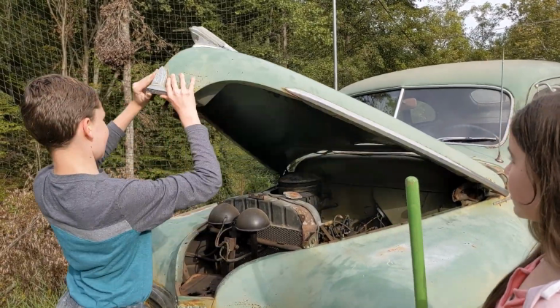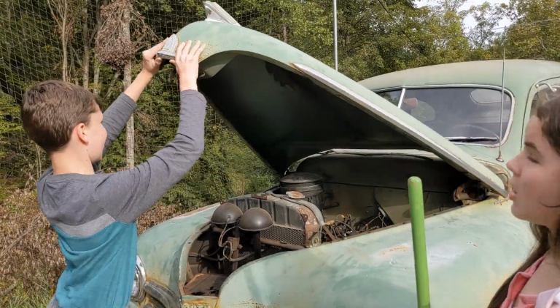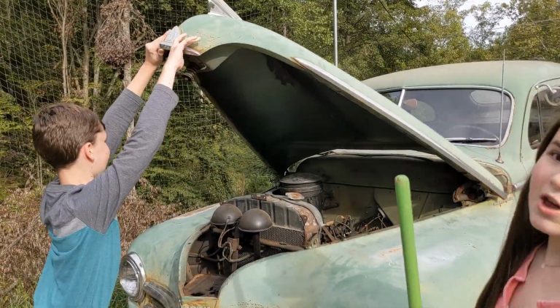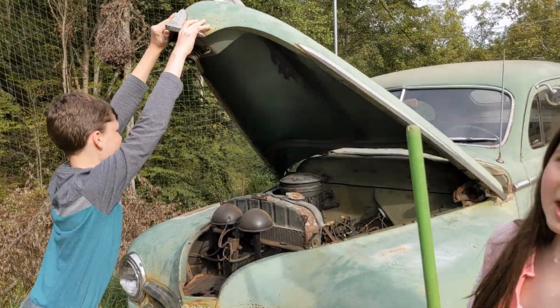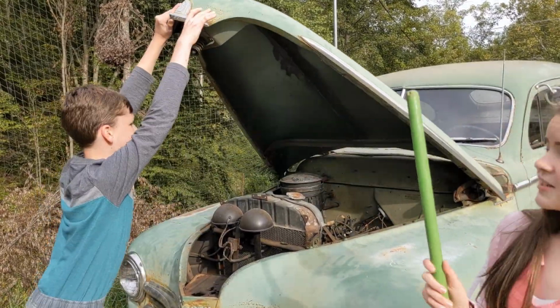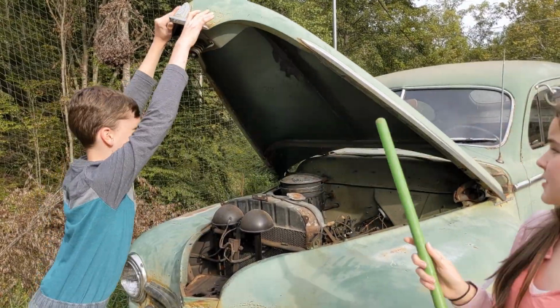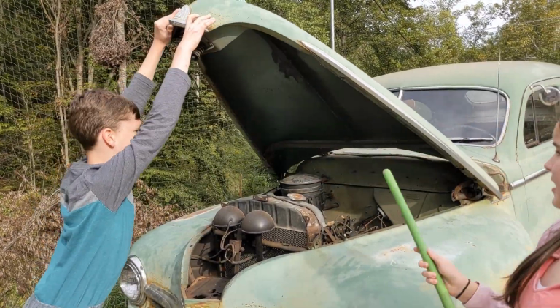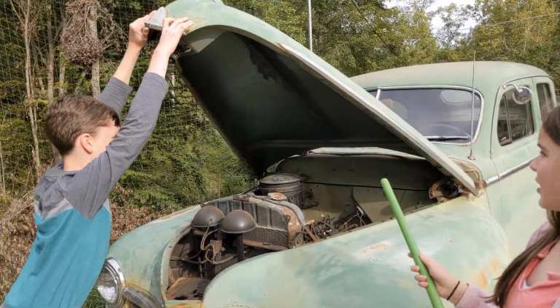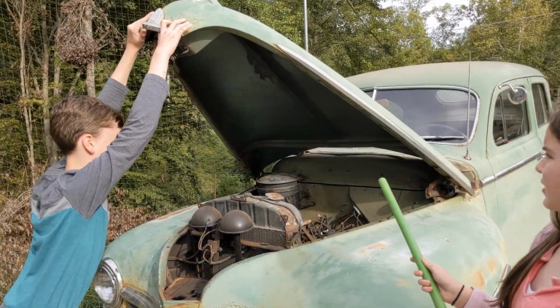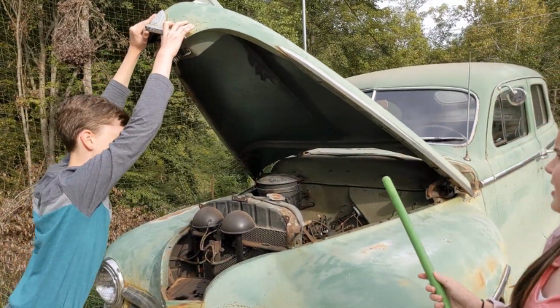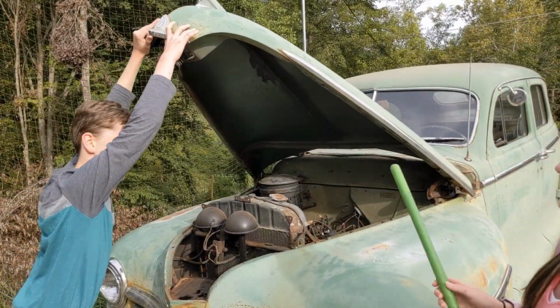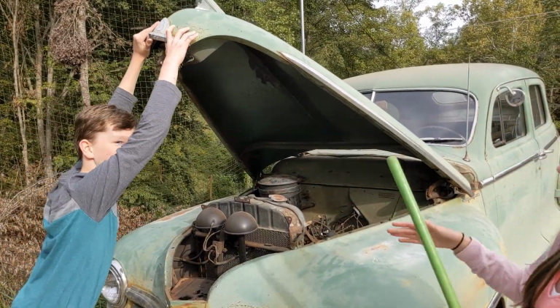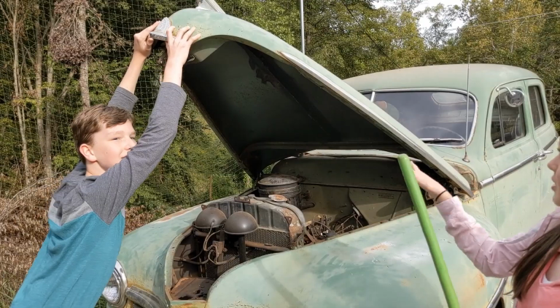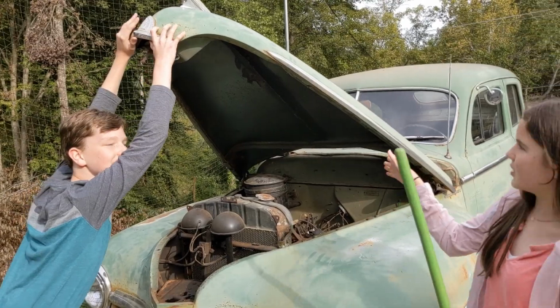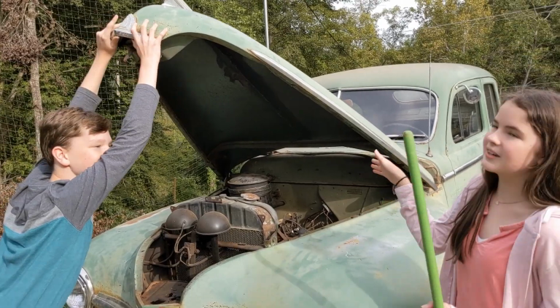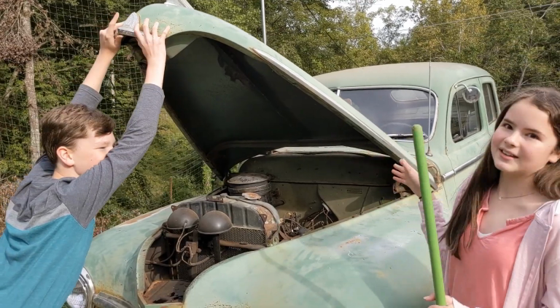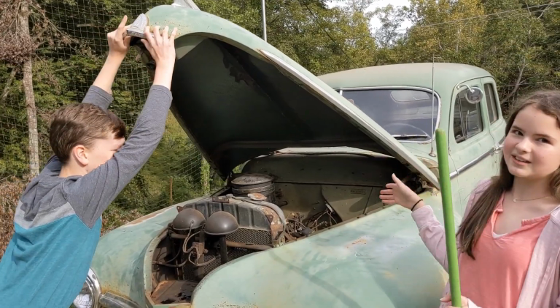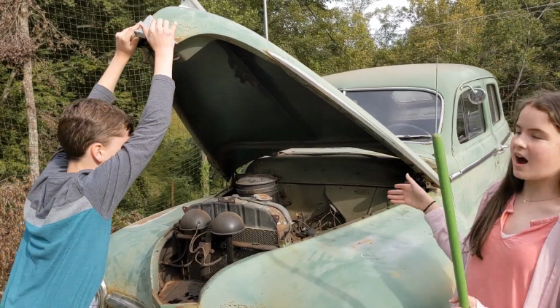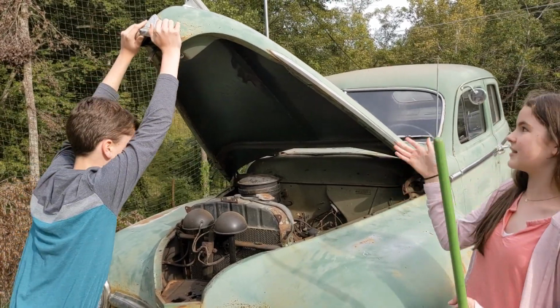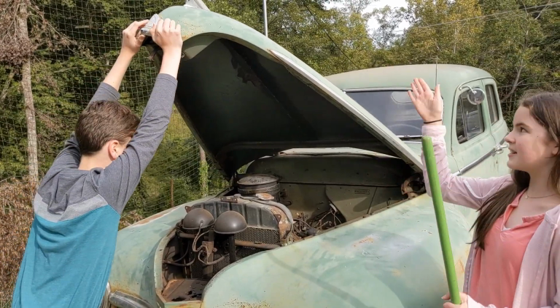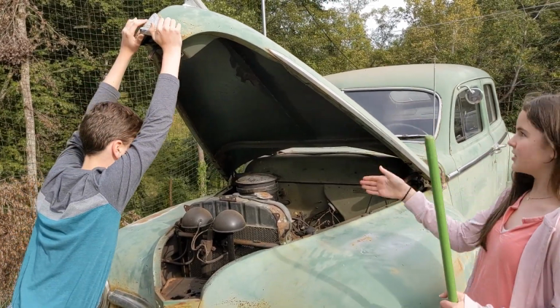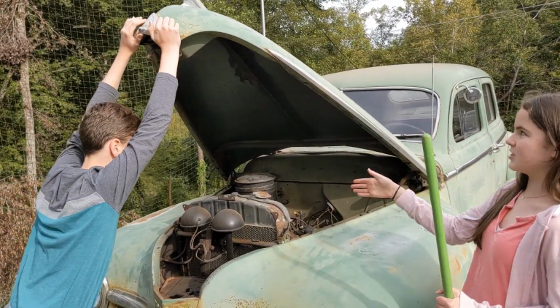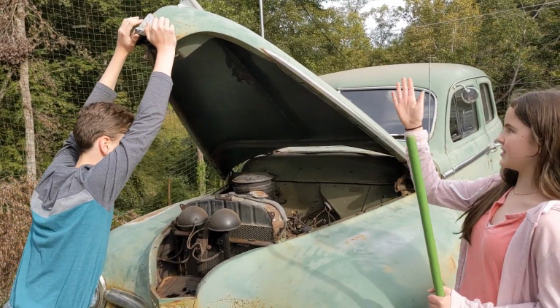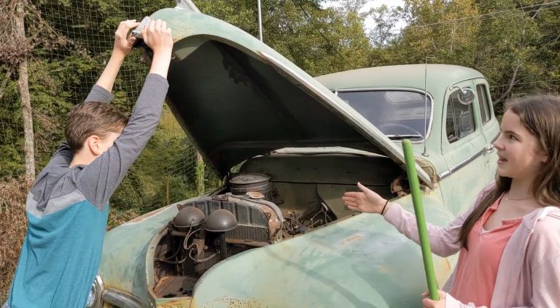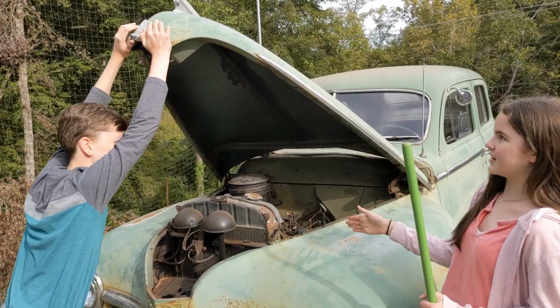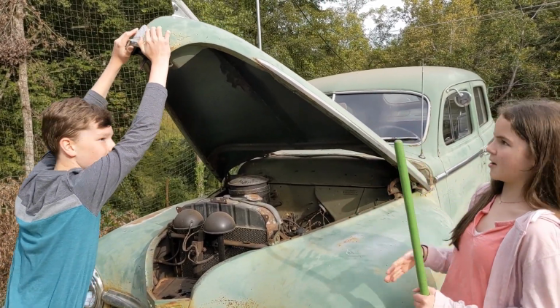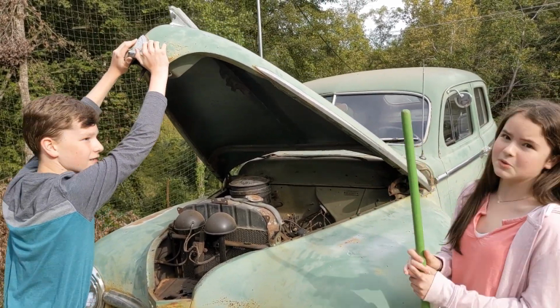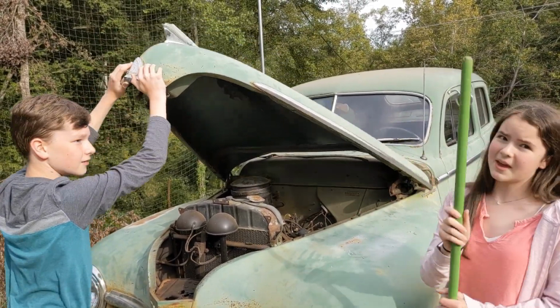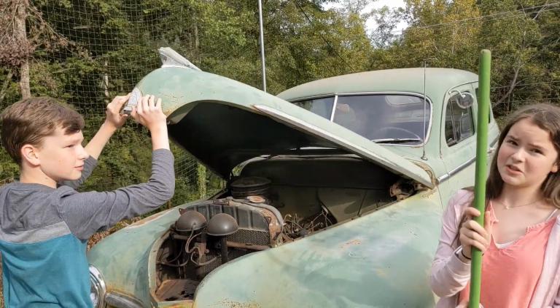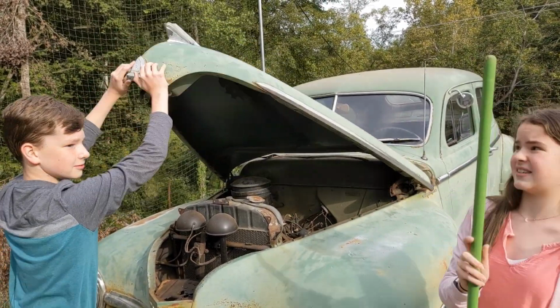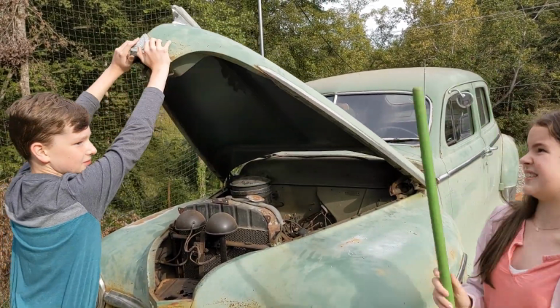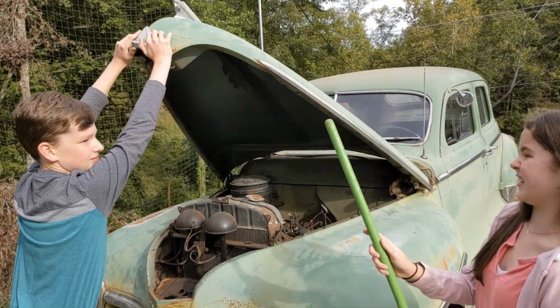So as you see here, this hood cannot just stand up on its own, so we have to use a stick to prop it.